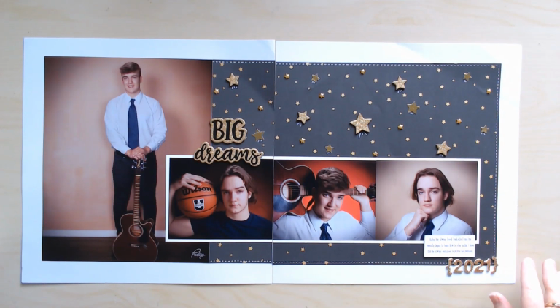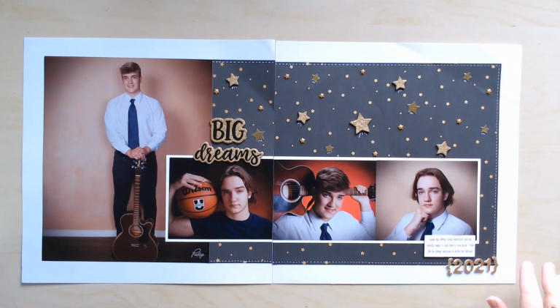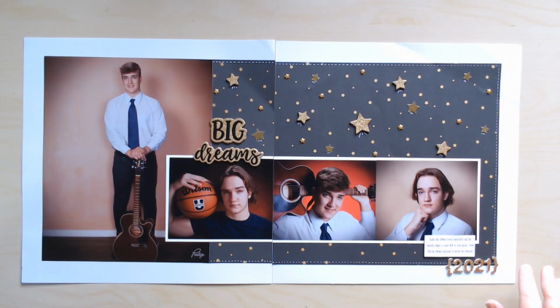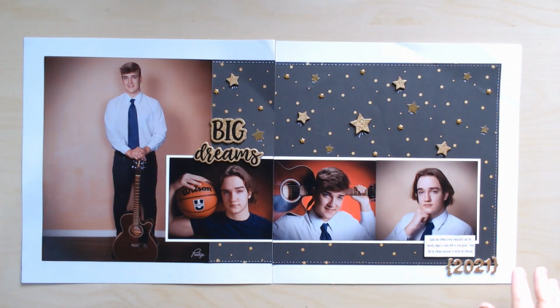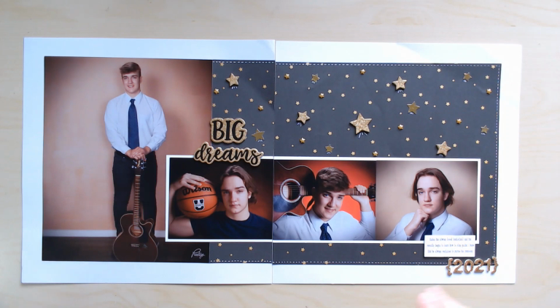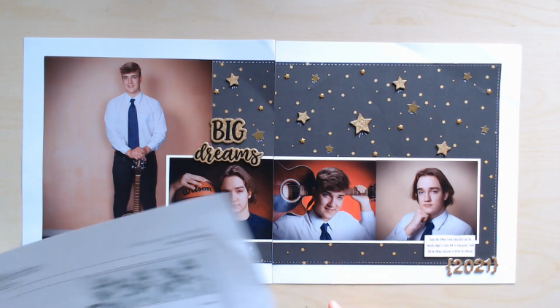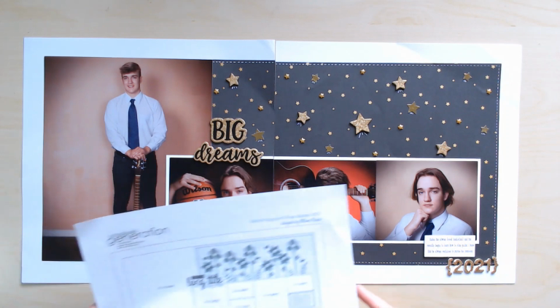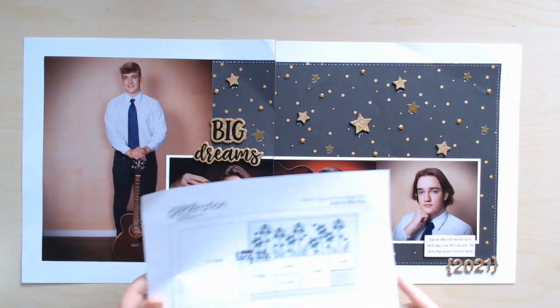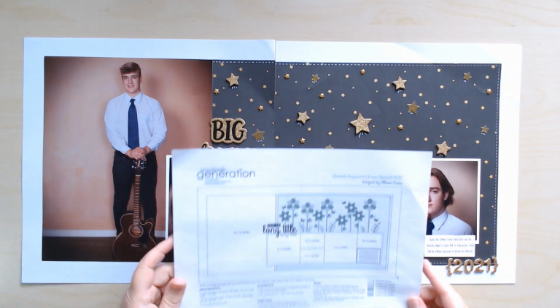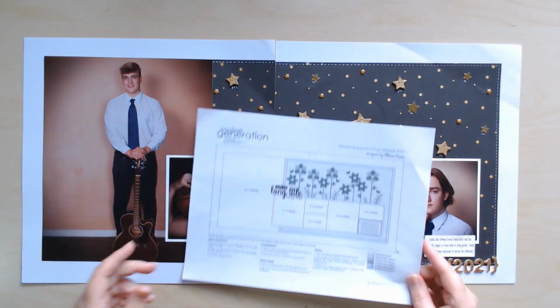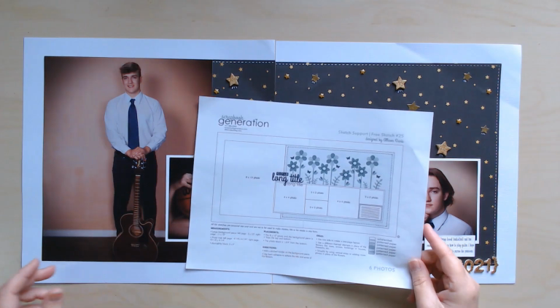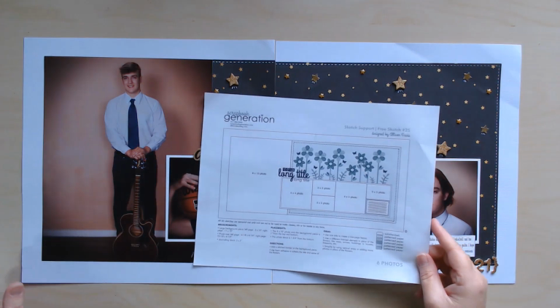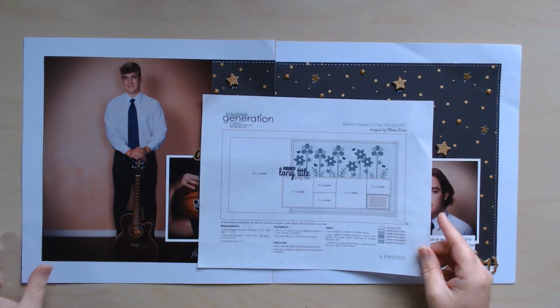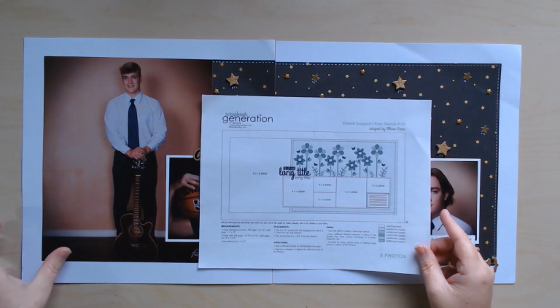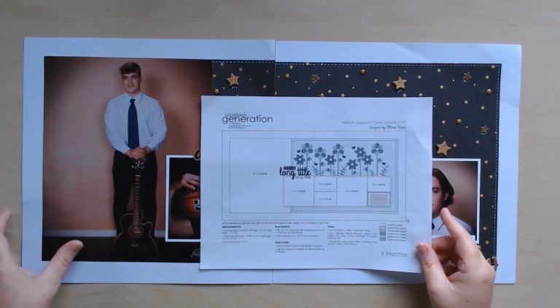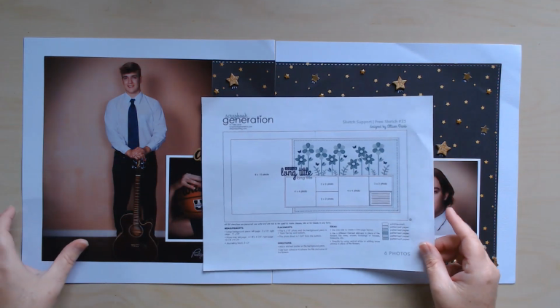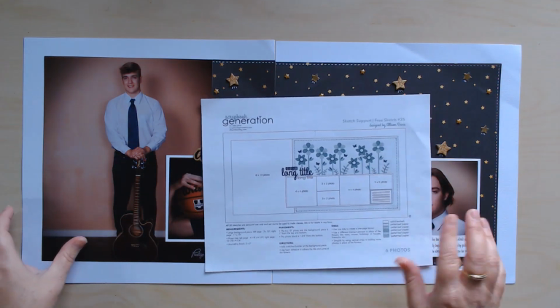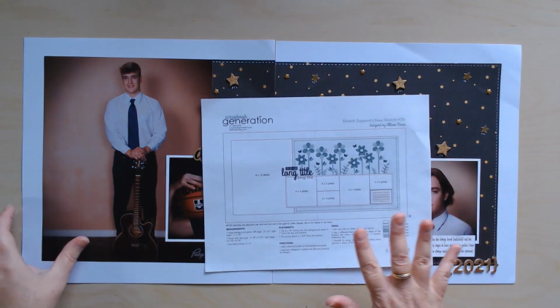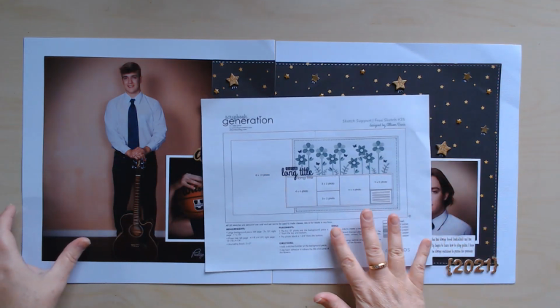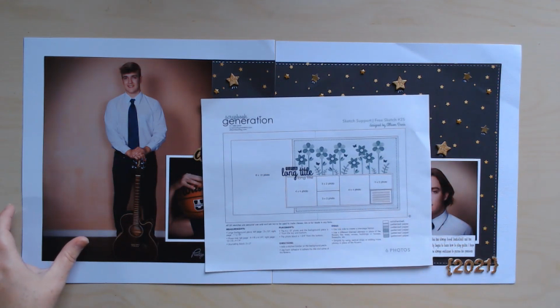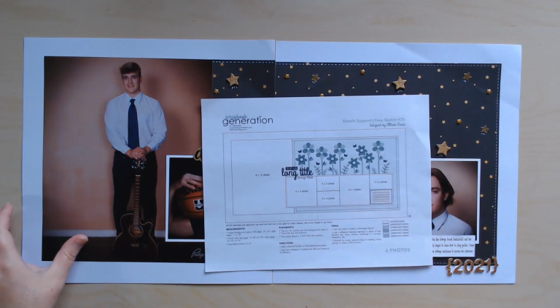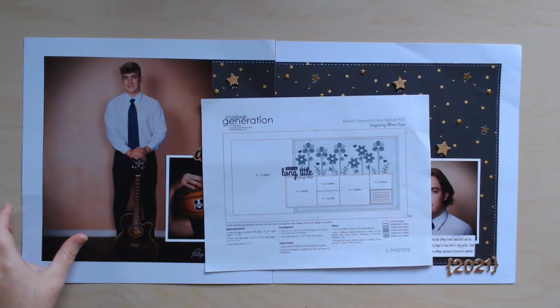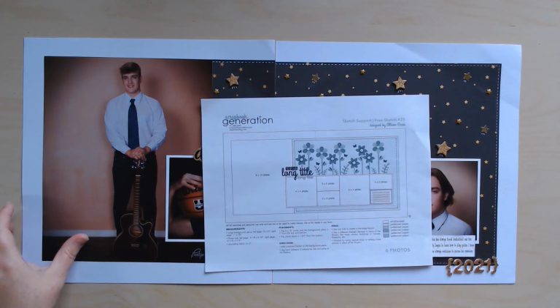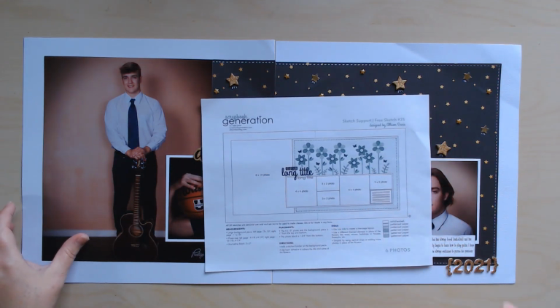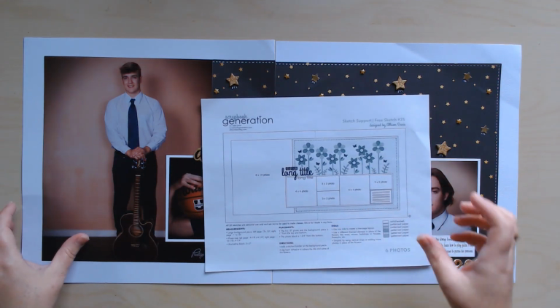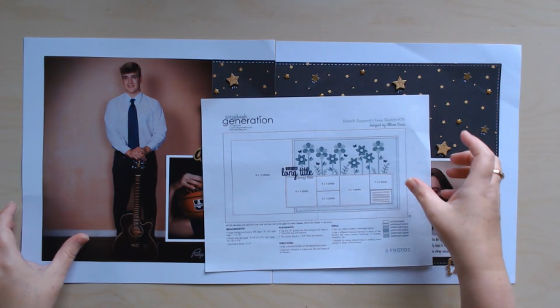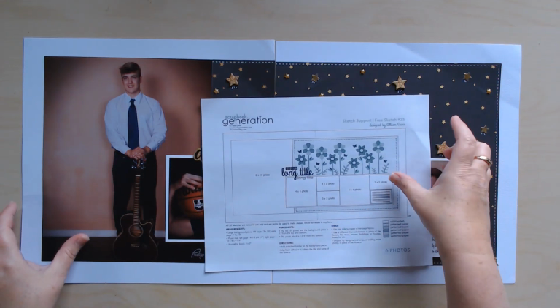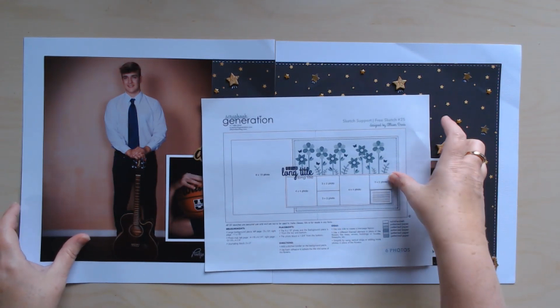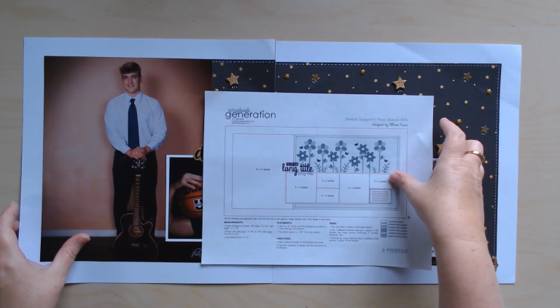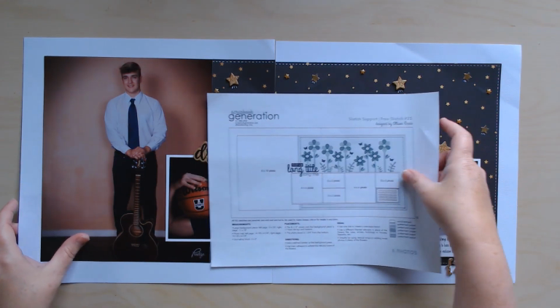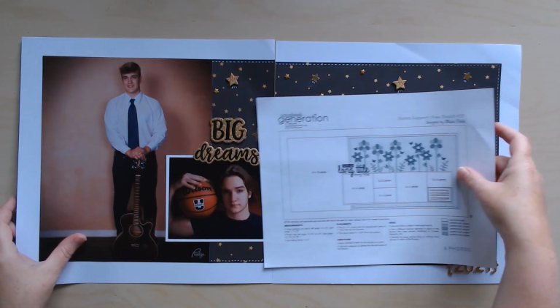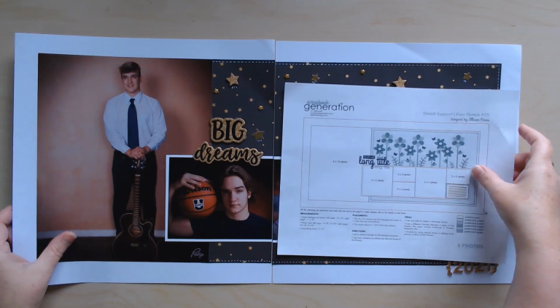And then I did the Scrapbook Generation sketch support by Allison Davis. This was another sketch challenge — also a free sketch — and I will link it below.